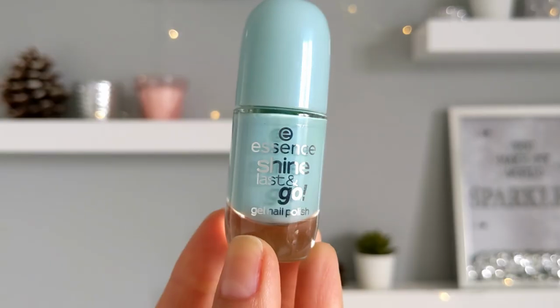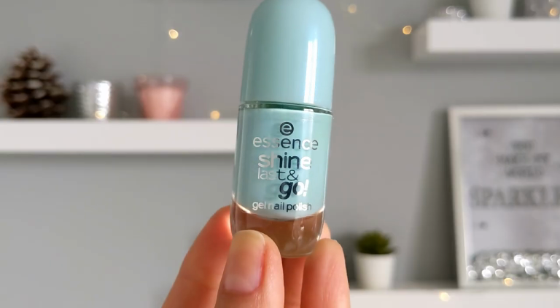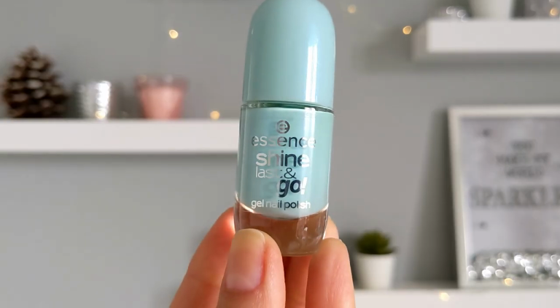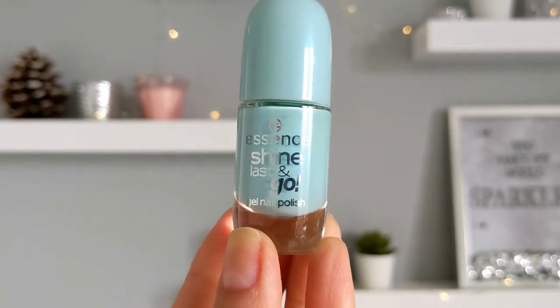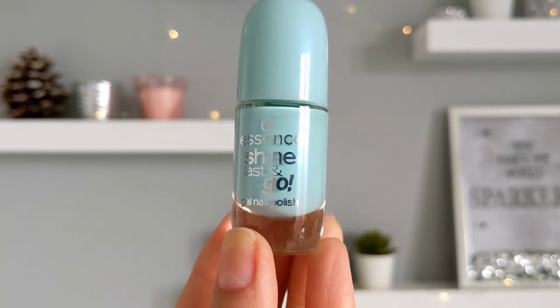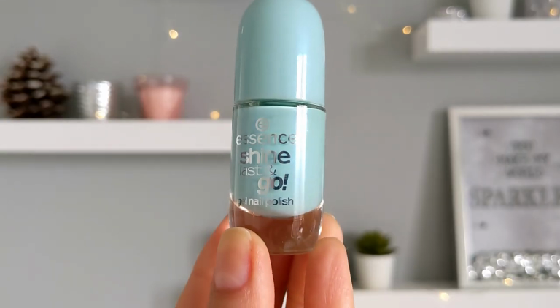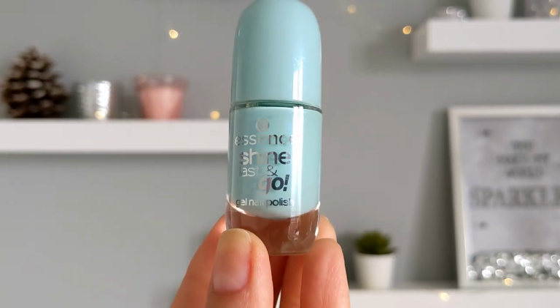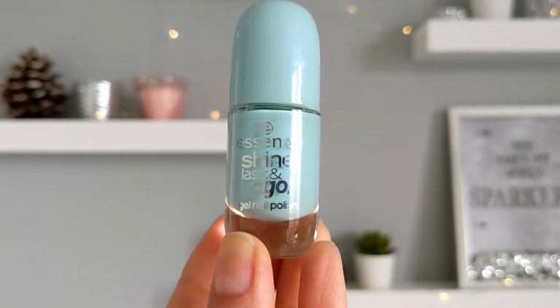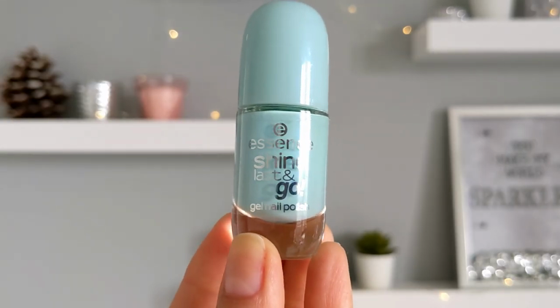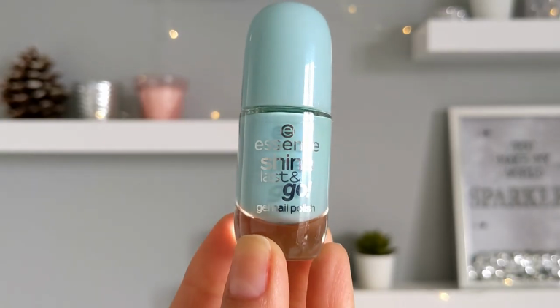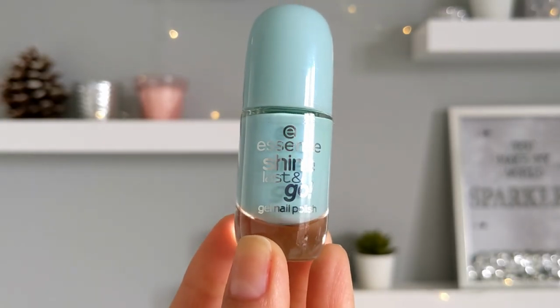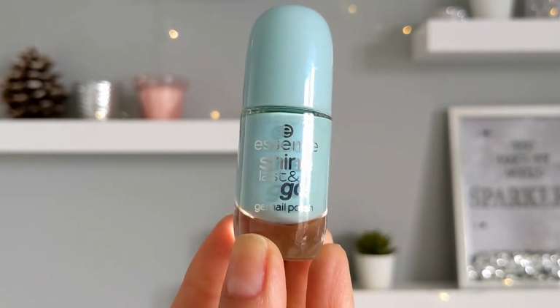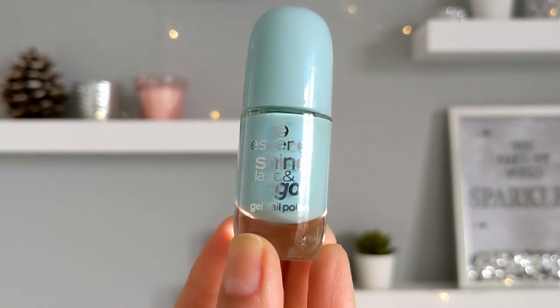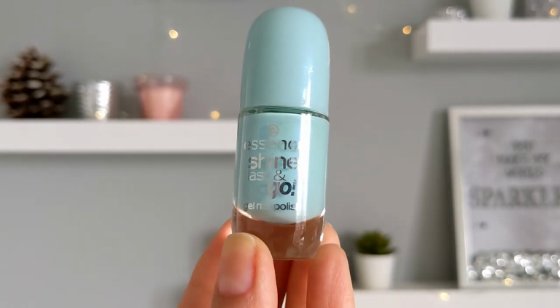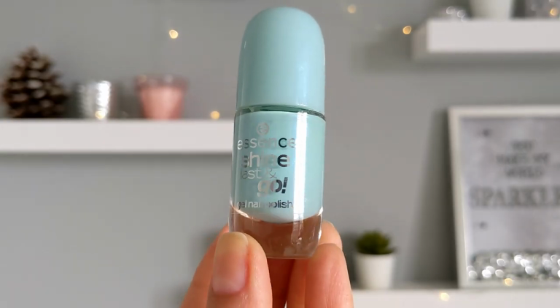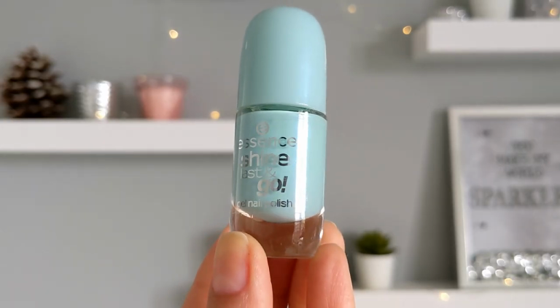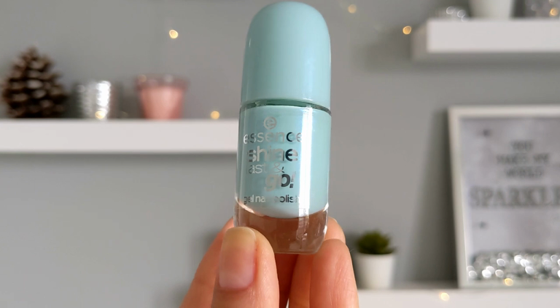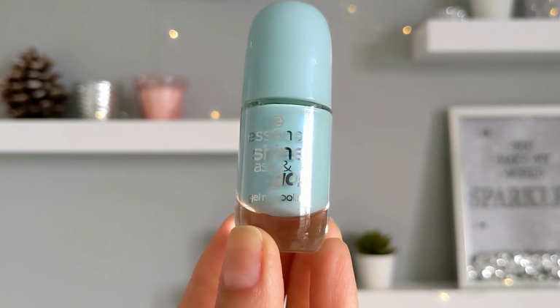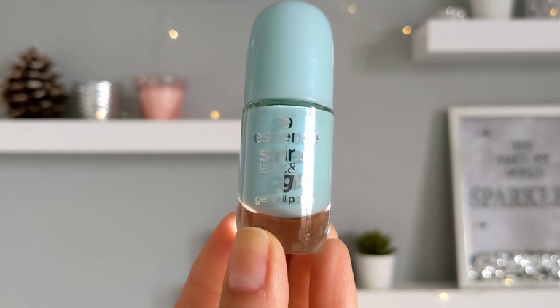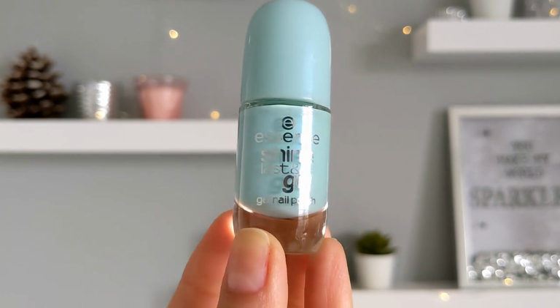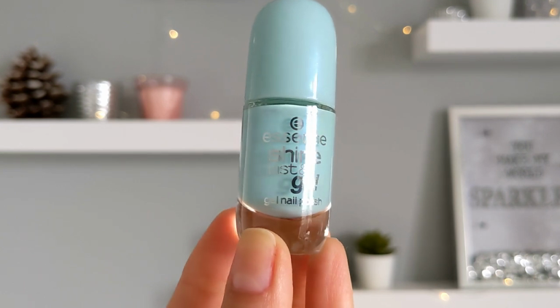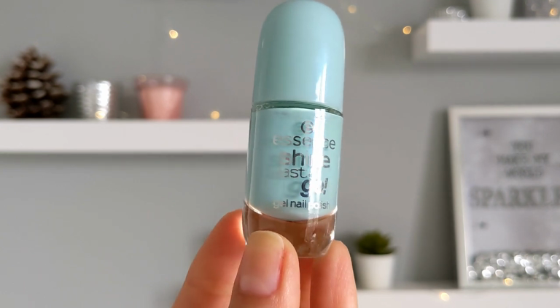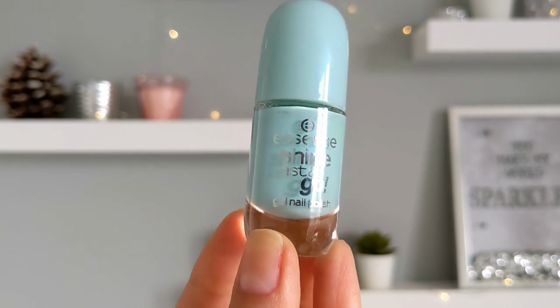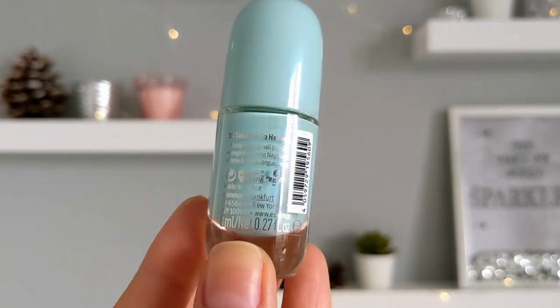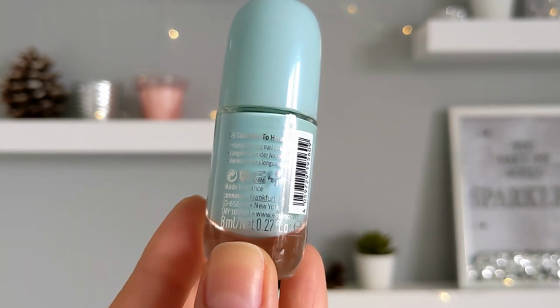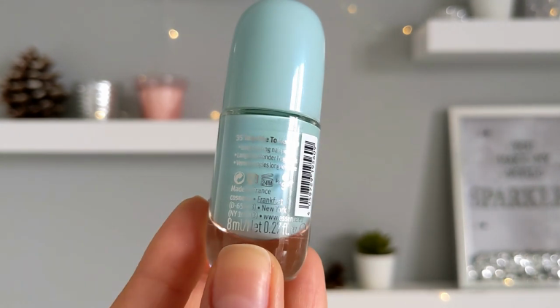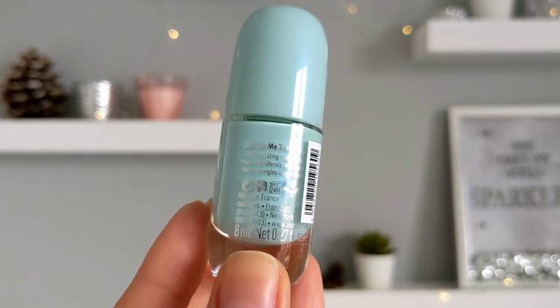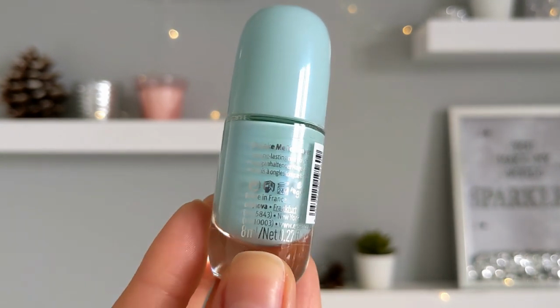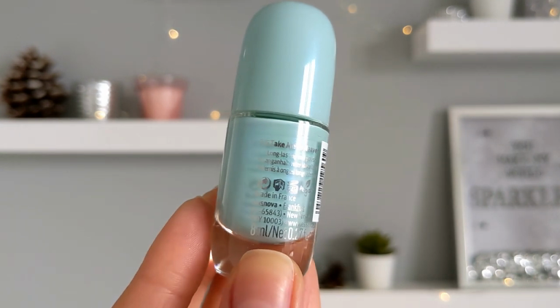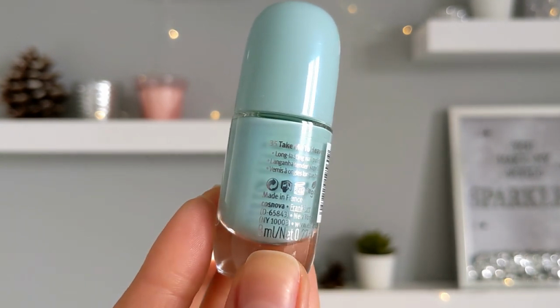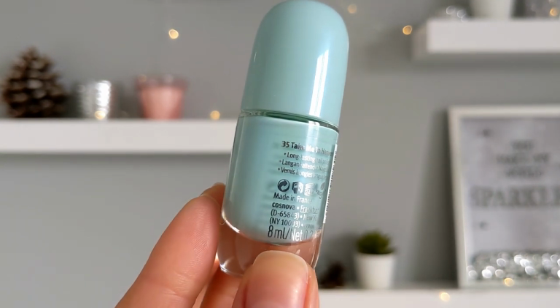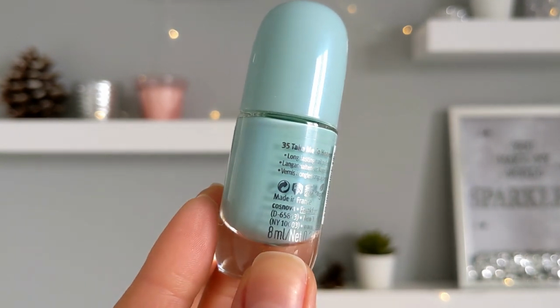The next shade is from Essence — a minty blue color. I like Essence nail polishes: very affordable price and good quality.